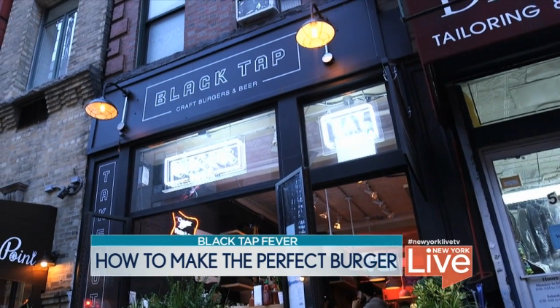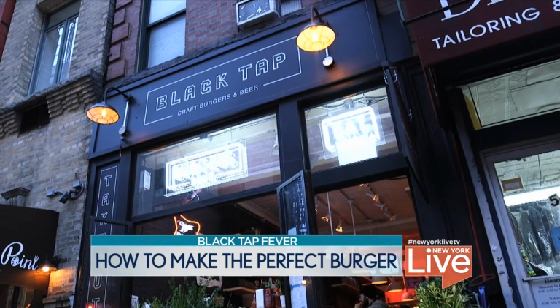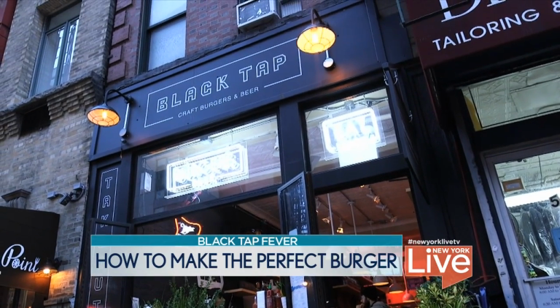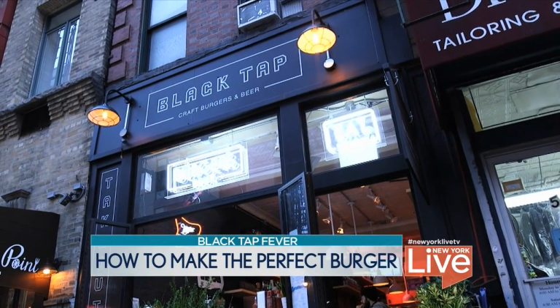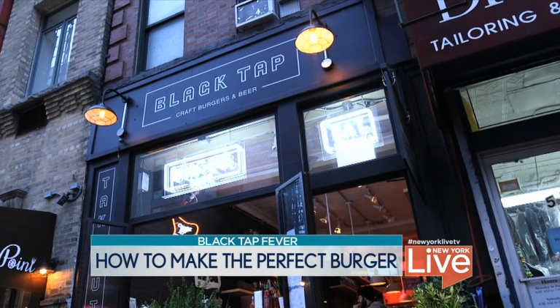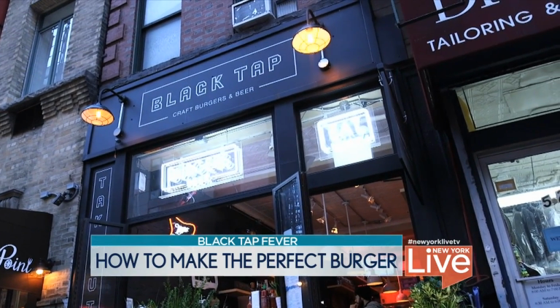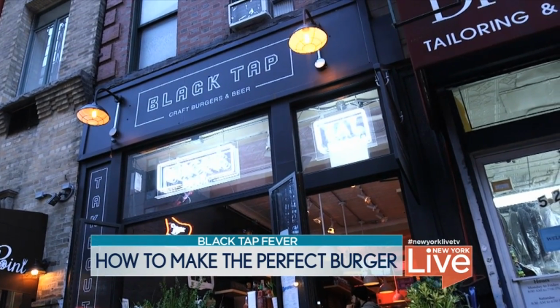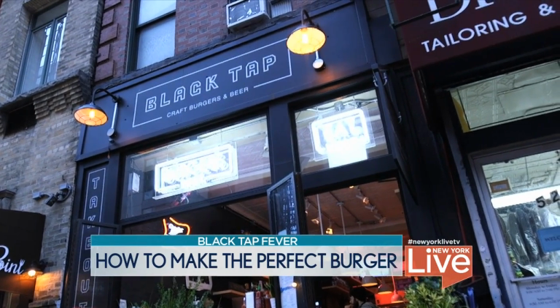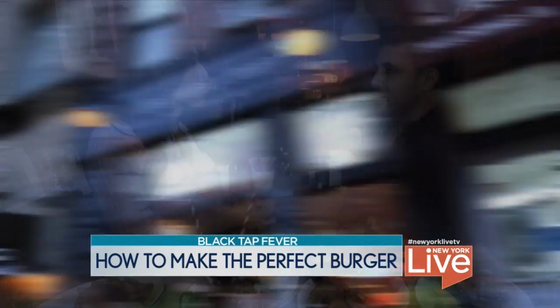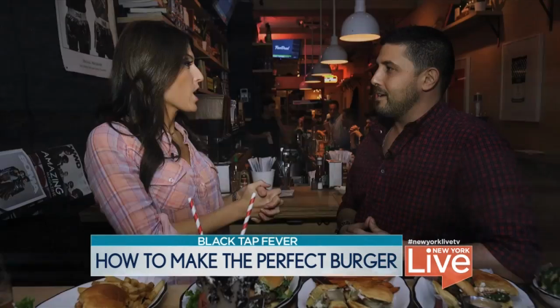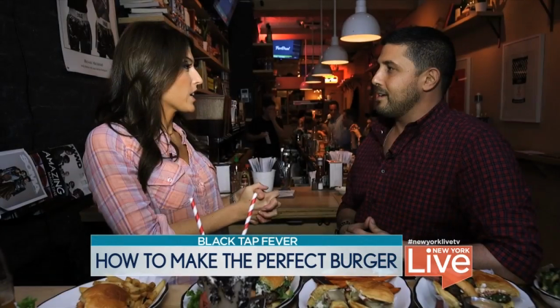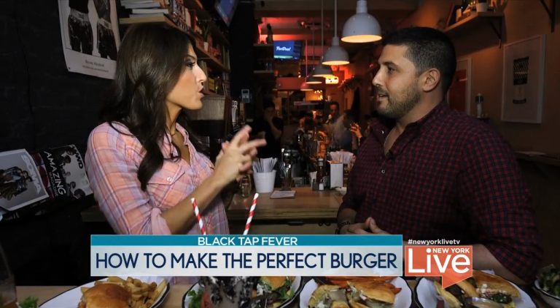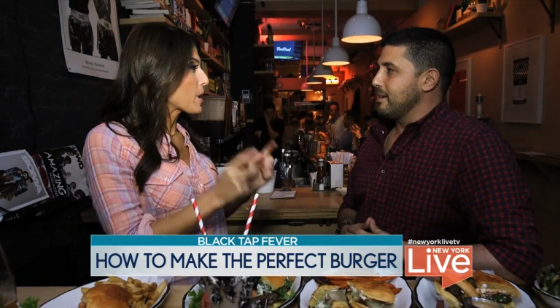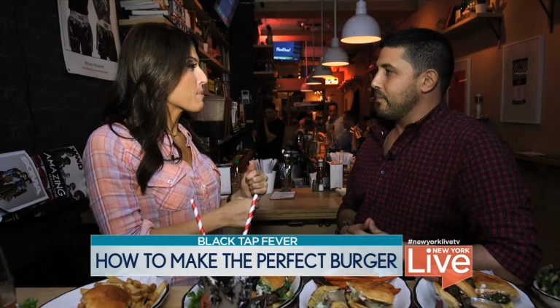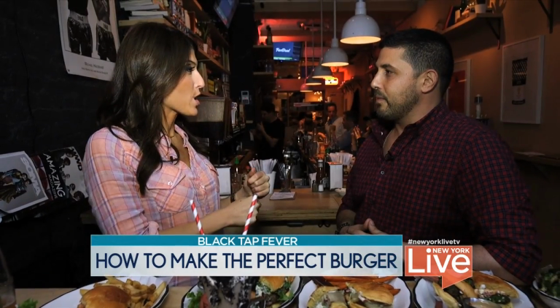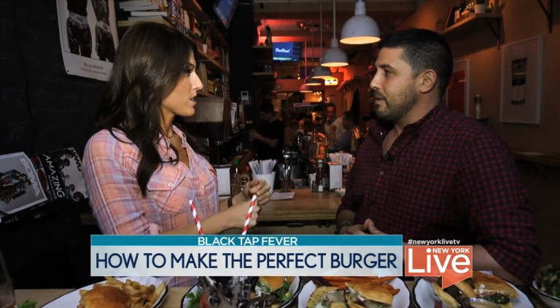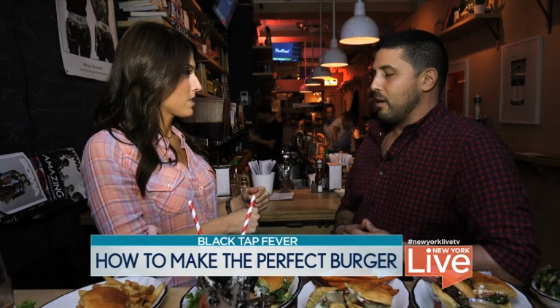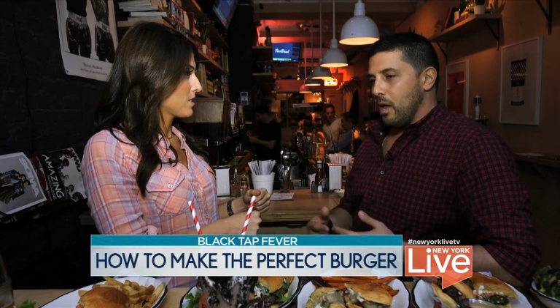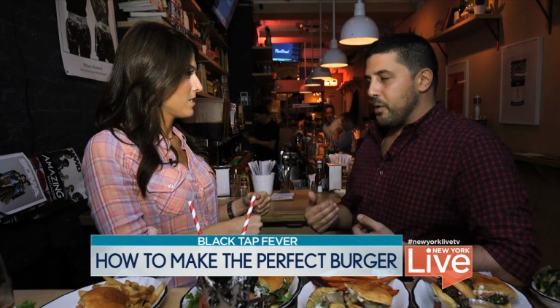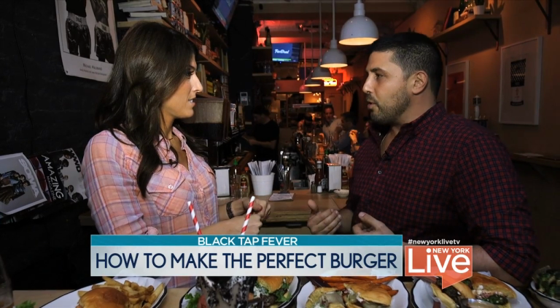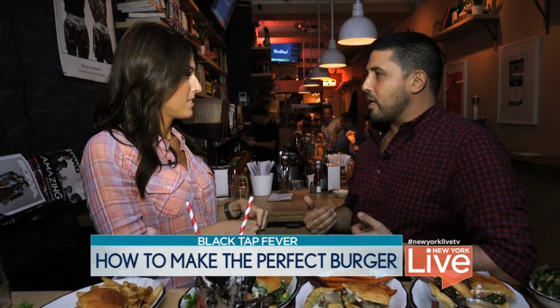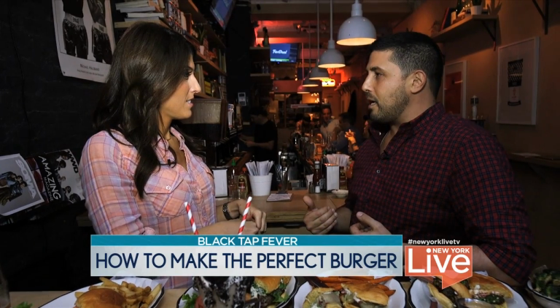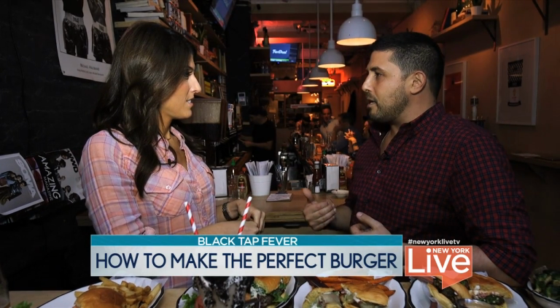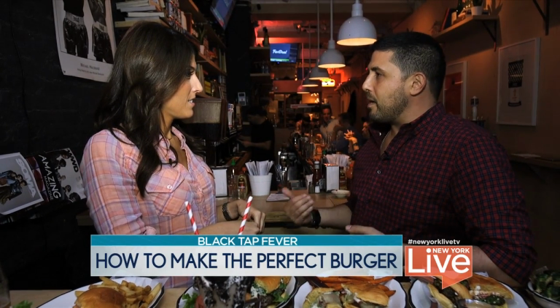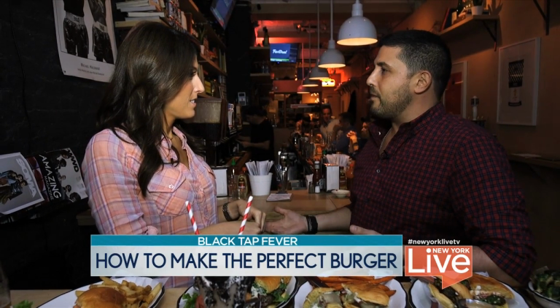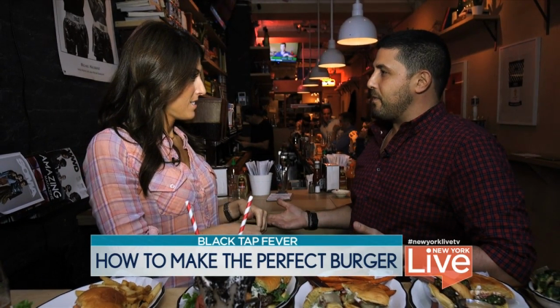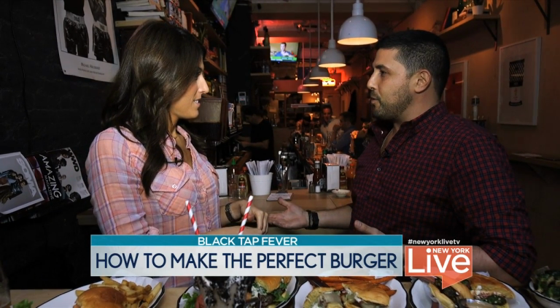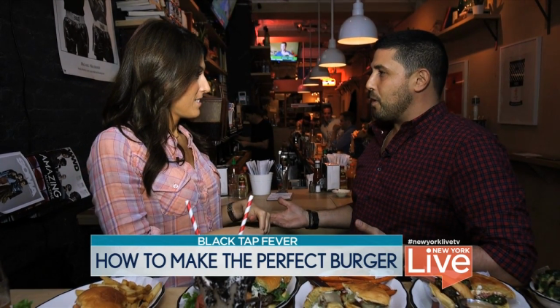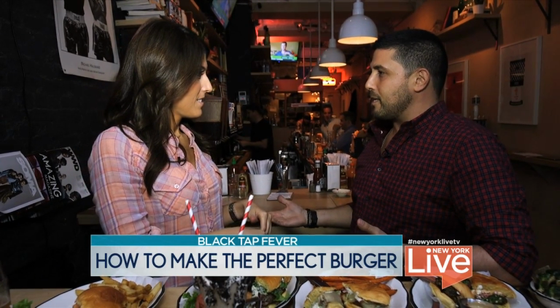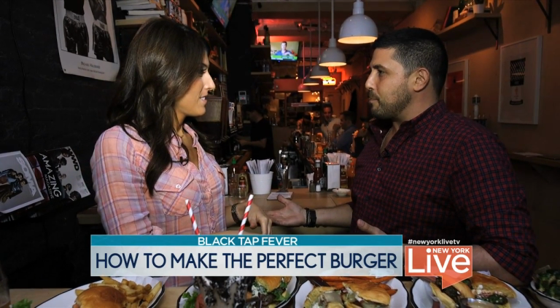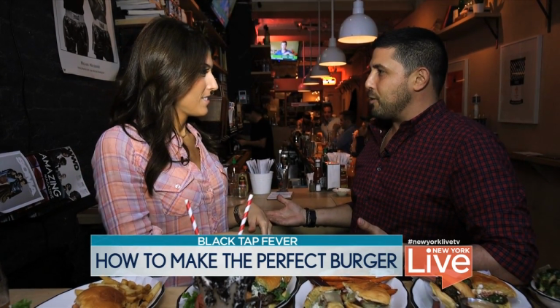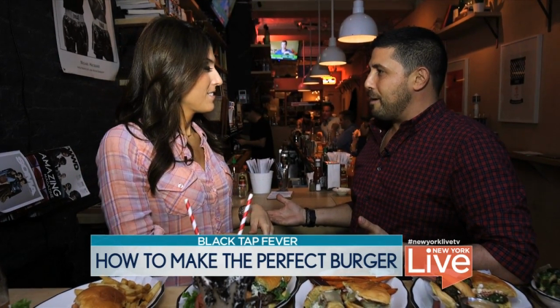So thank you for feeding New York great burgers. Well, I'm a New York kid and I'm here to feed New York. That's my job.